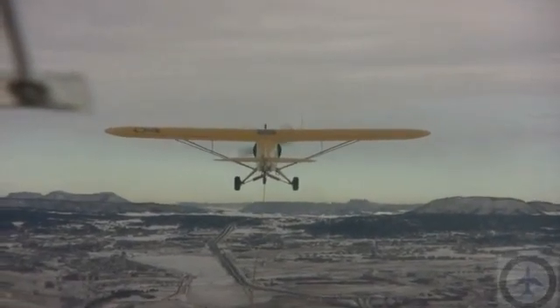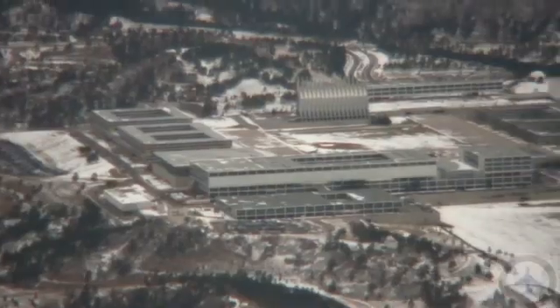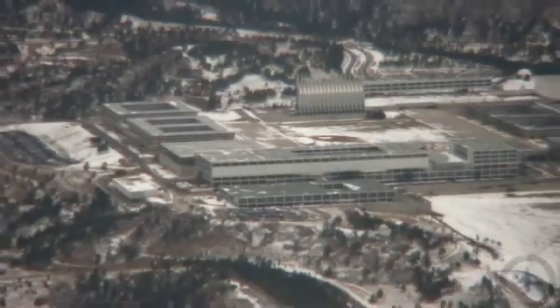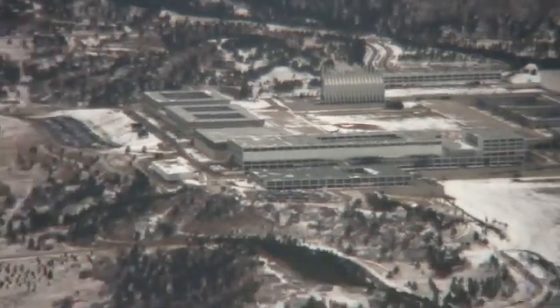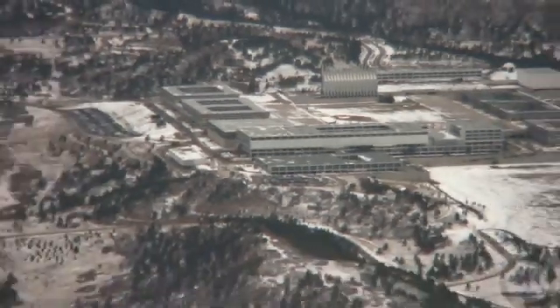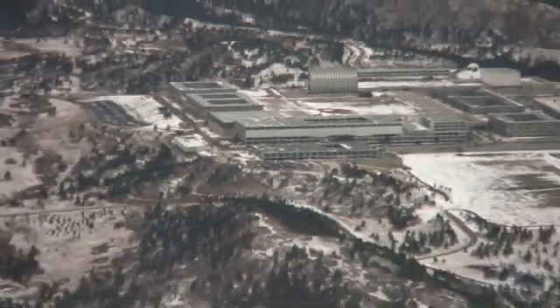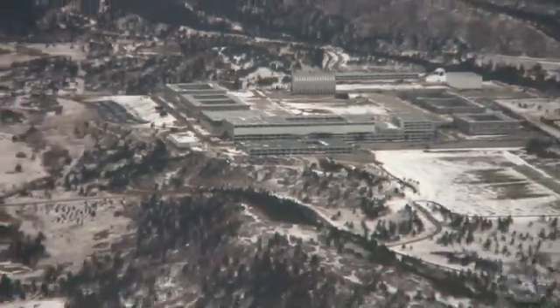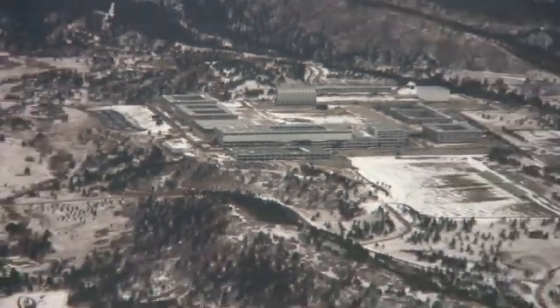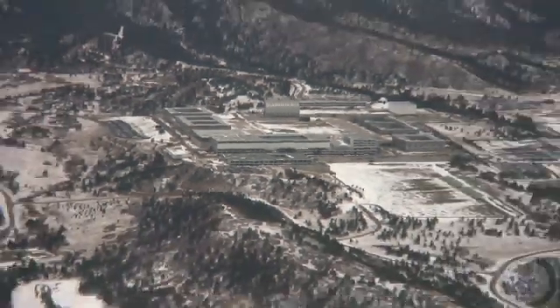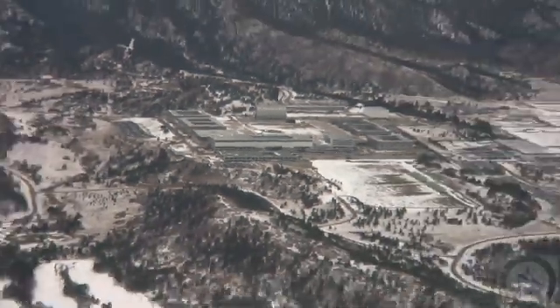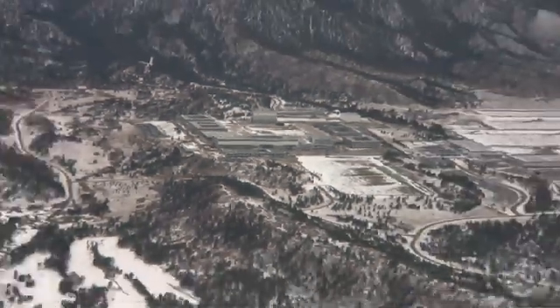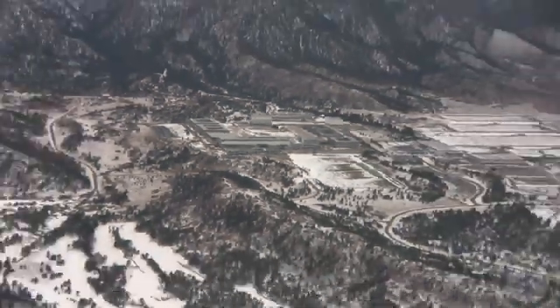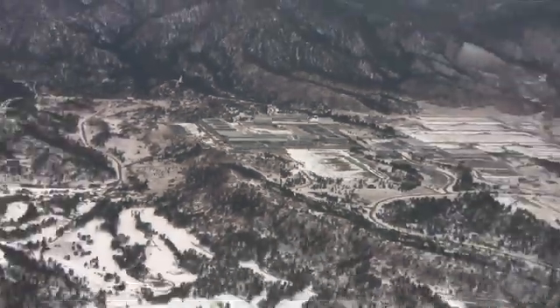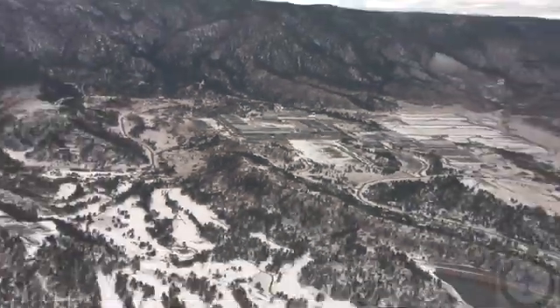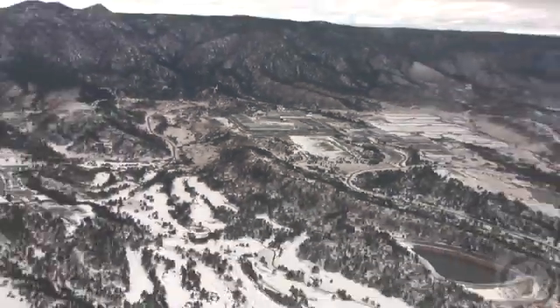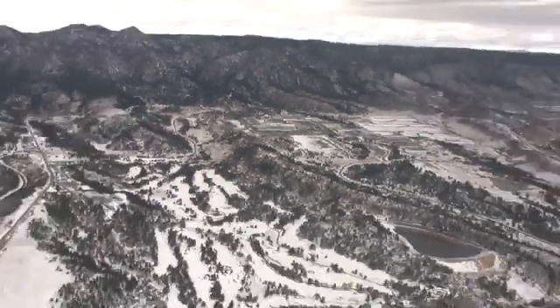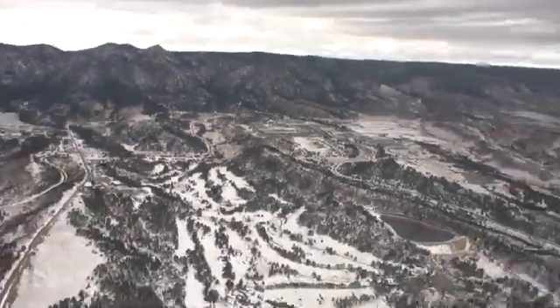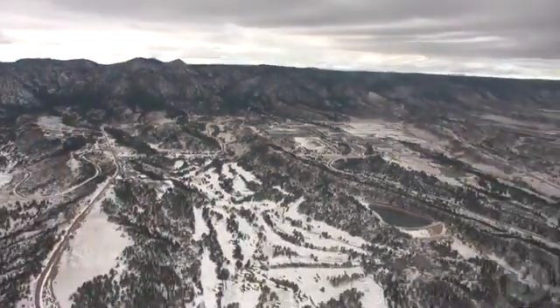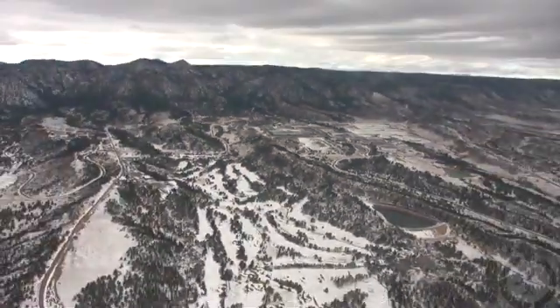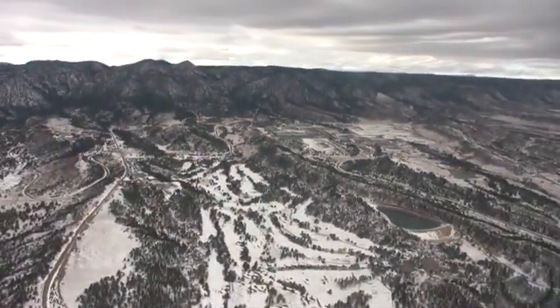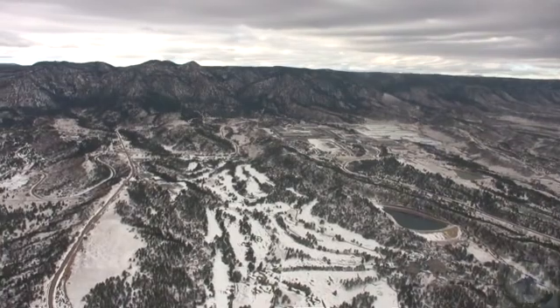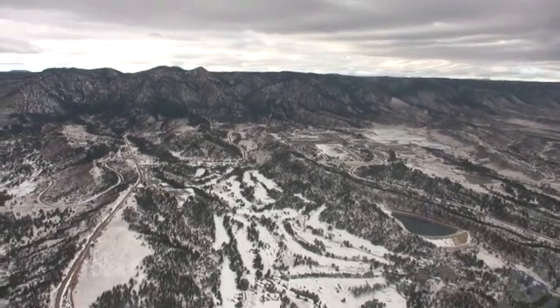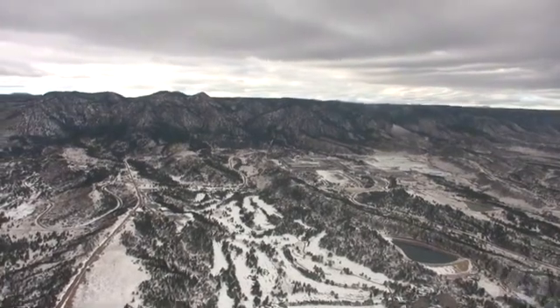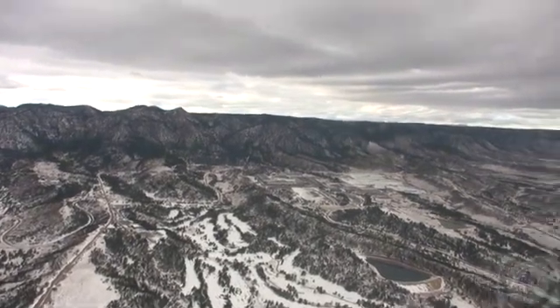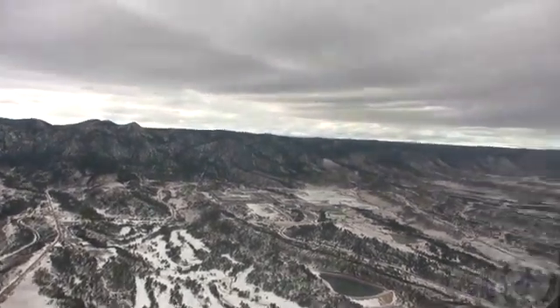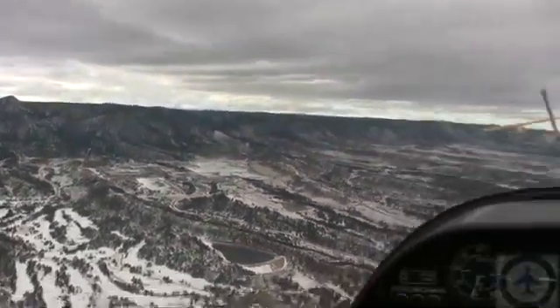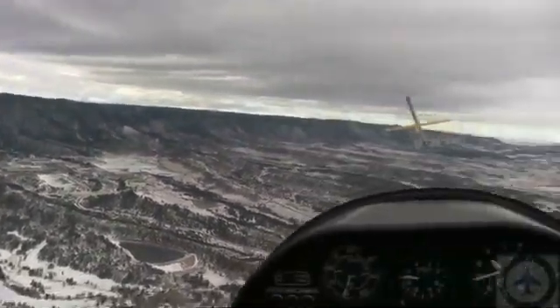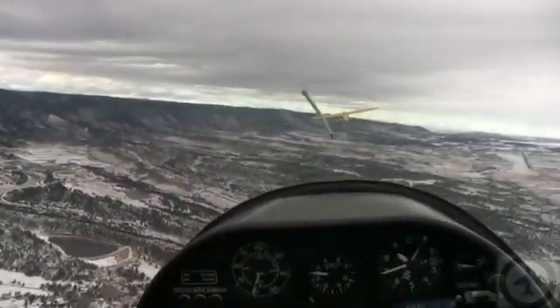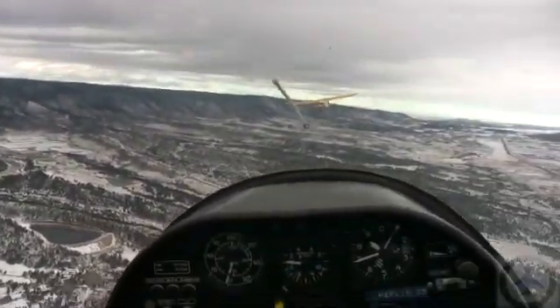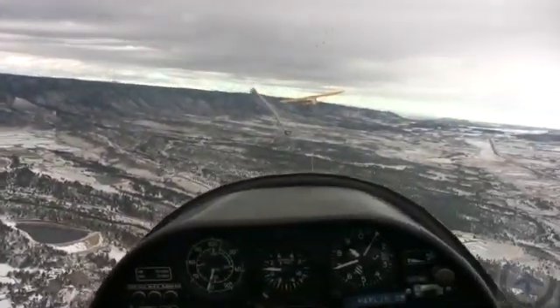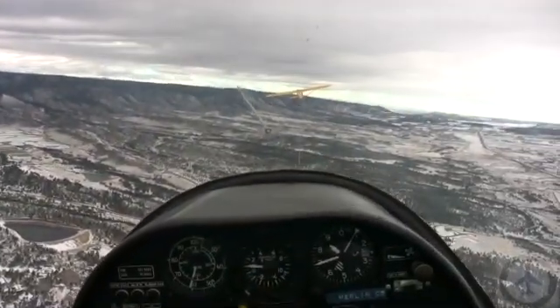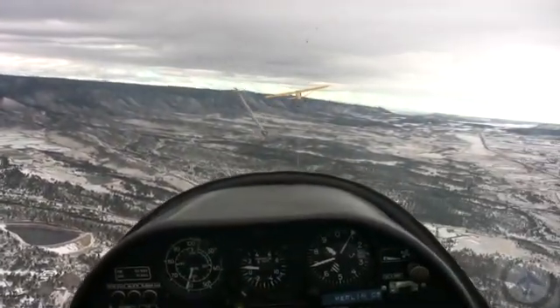Ideal day for shooting video. Yeah, the snow makes it real nice and interesting.